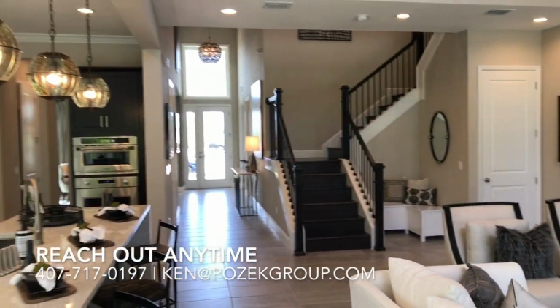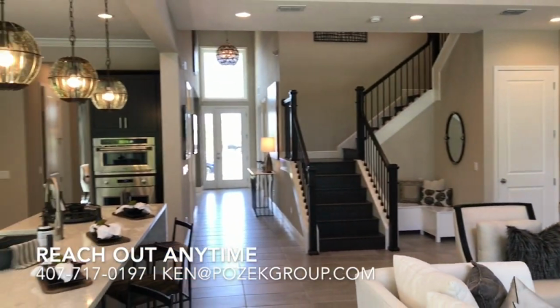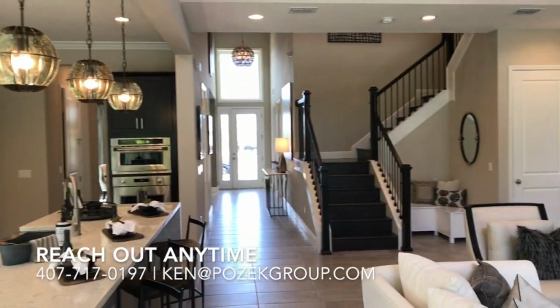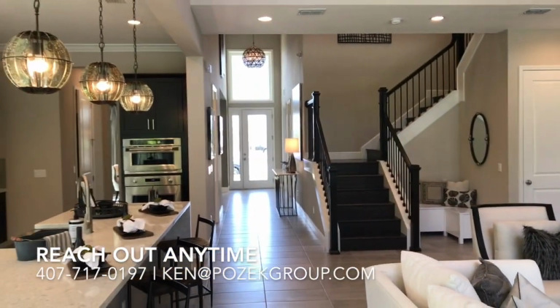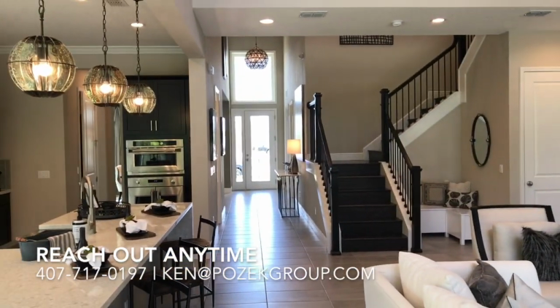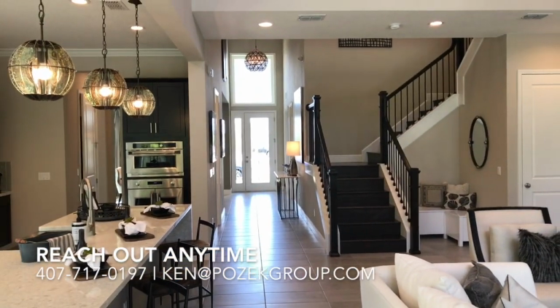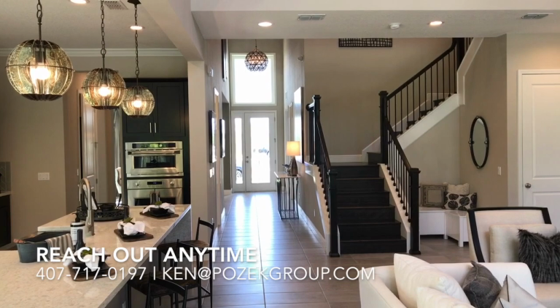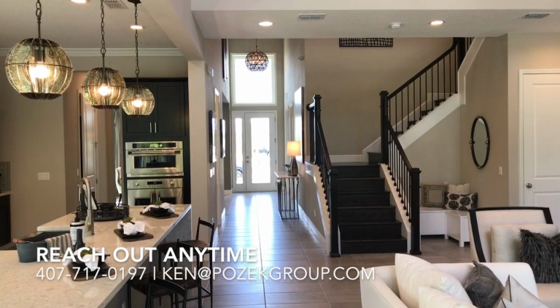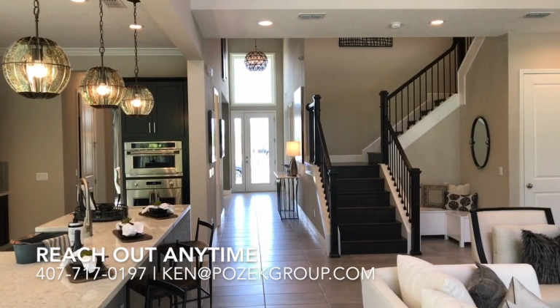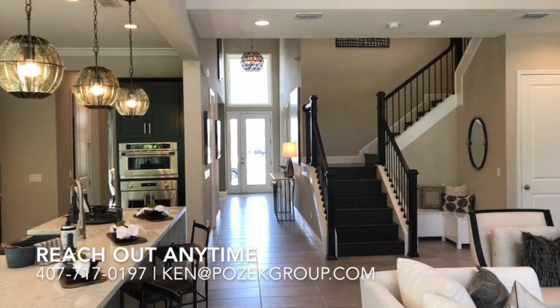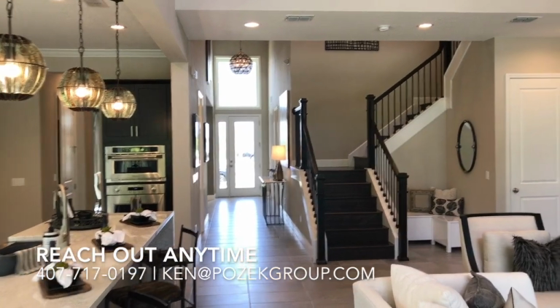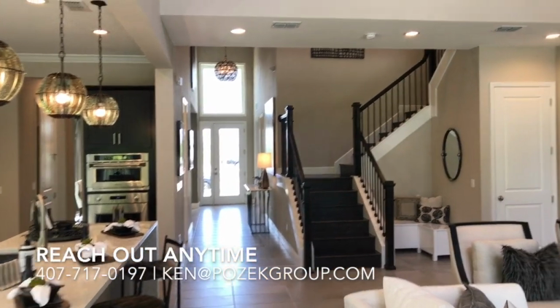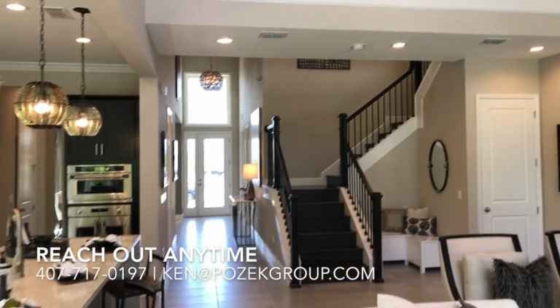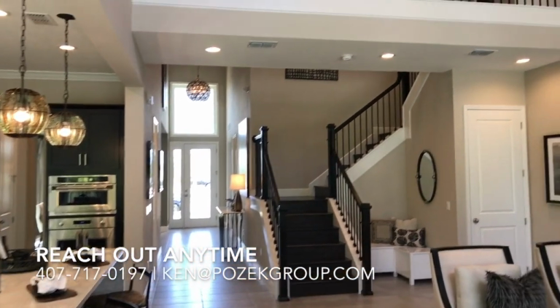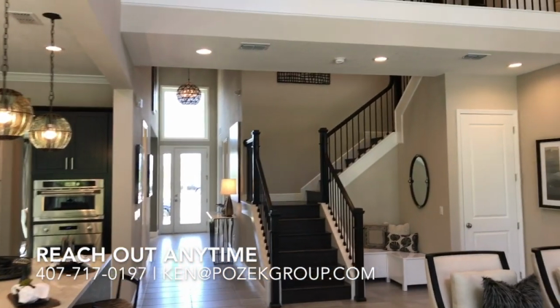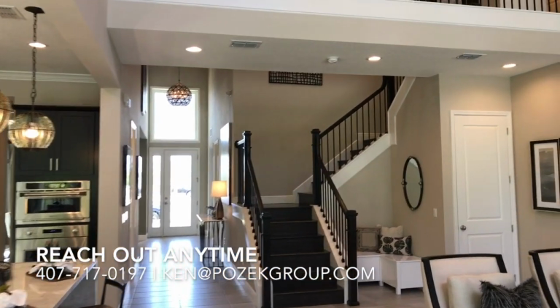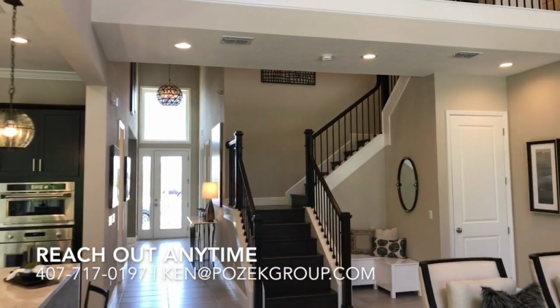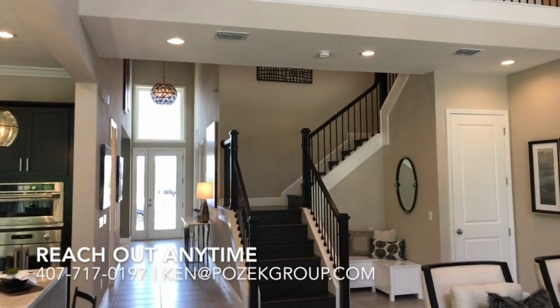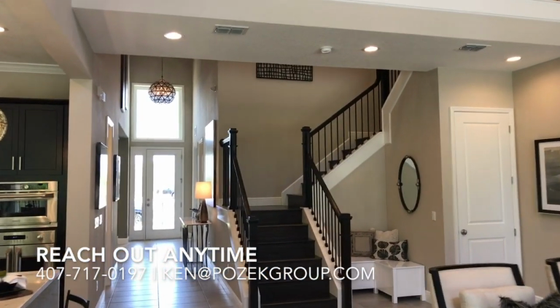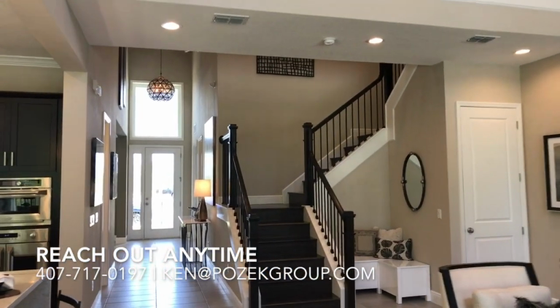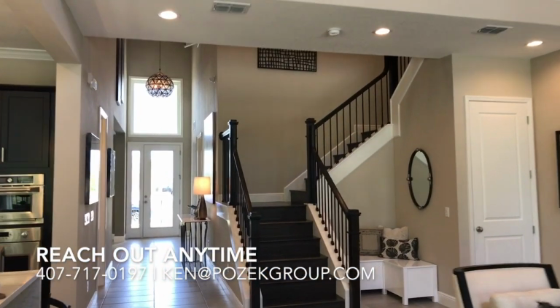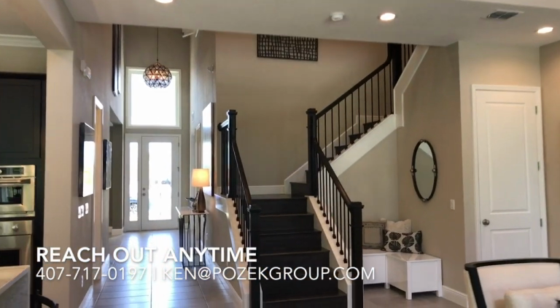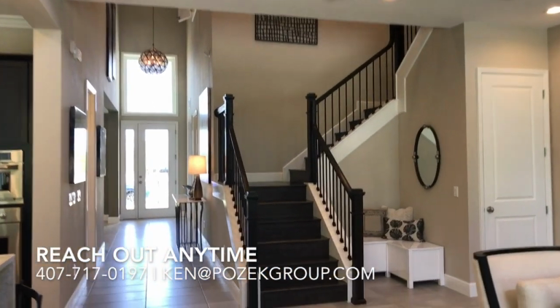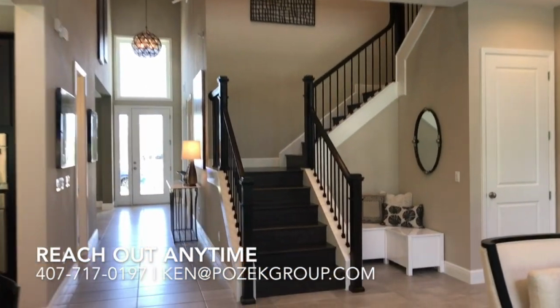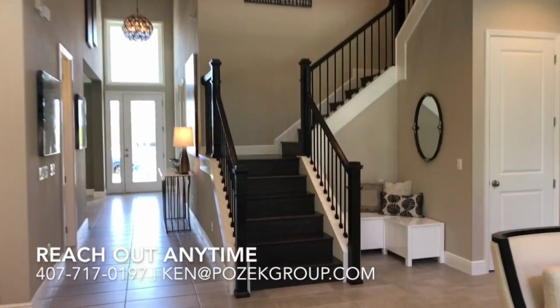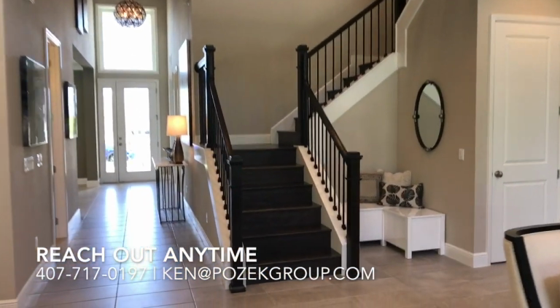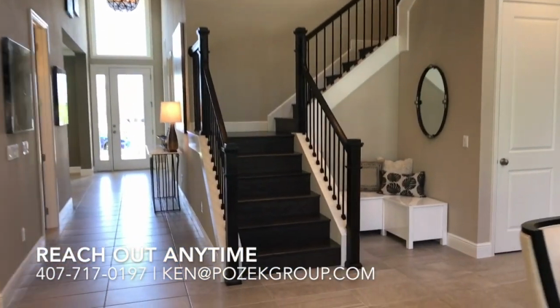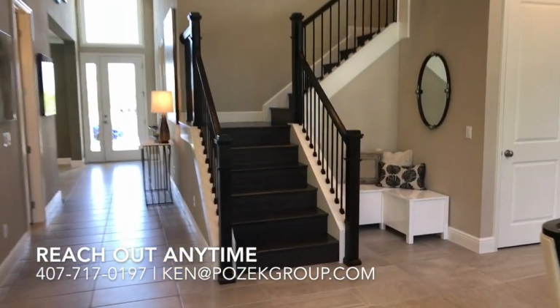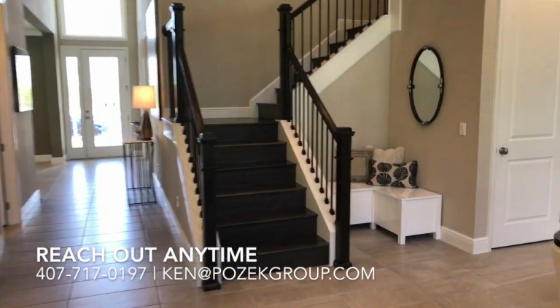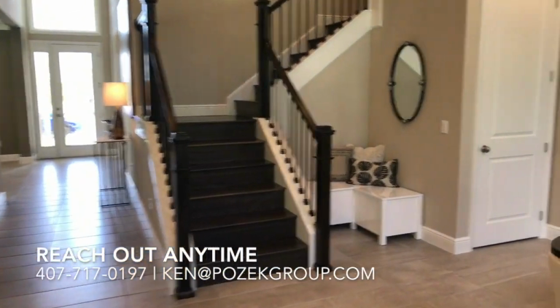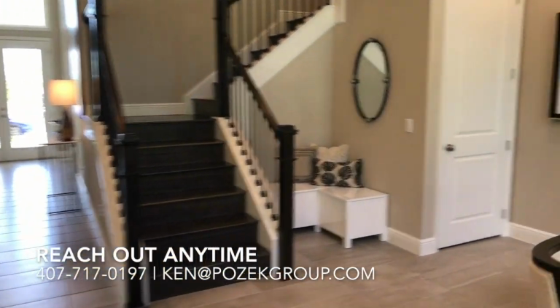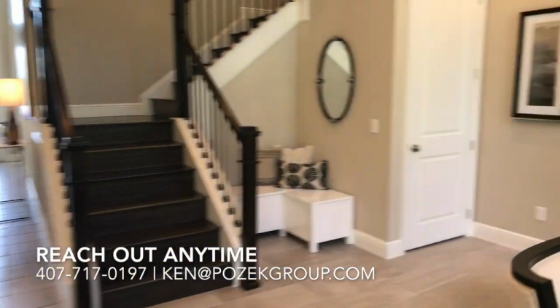On the next video we're going to check out the master bedroom and the second floor. Make sure you check them out. We'll see you at newhomeinsiders.com. Talk to you soon.